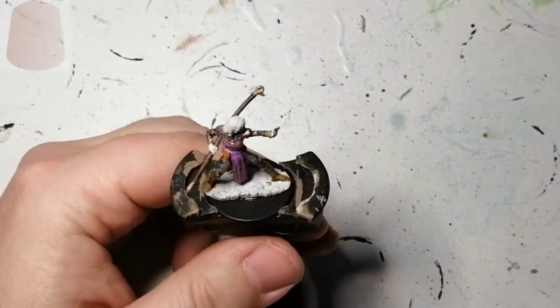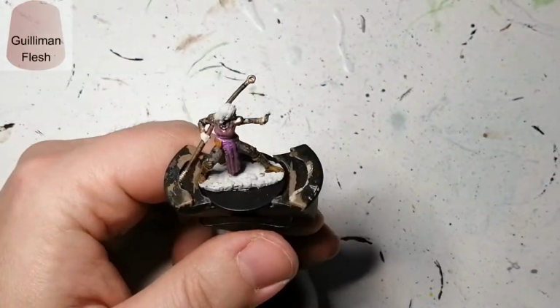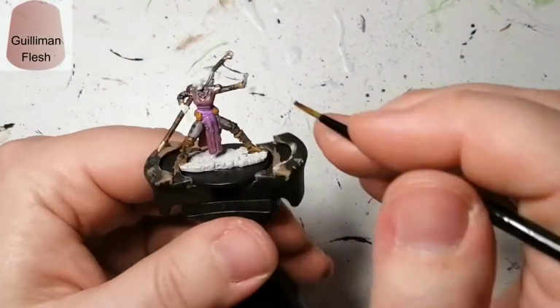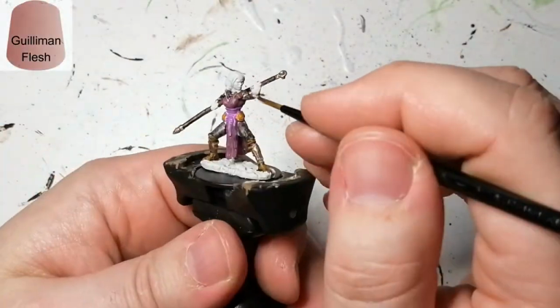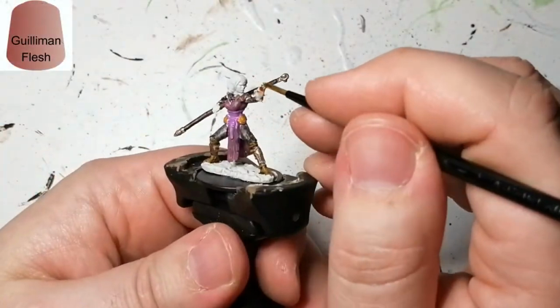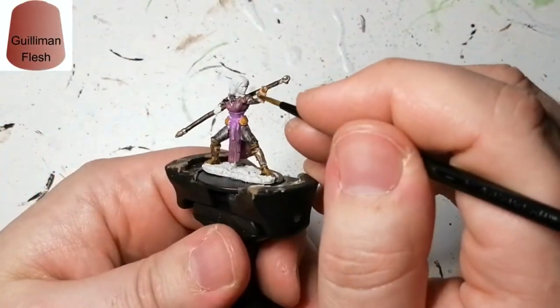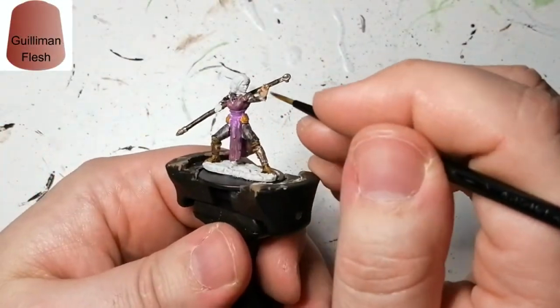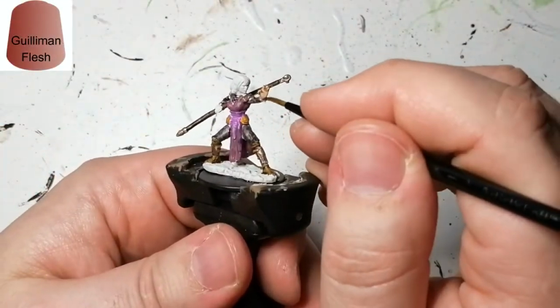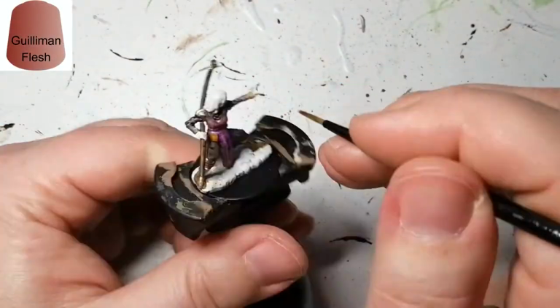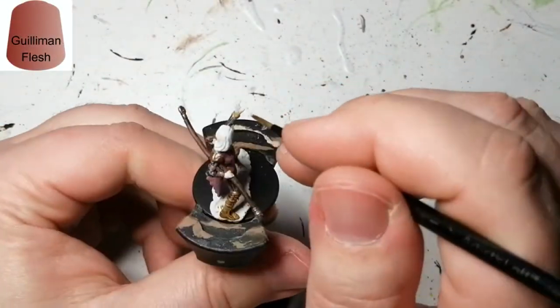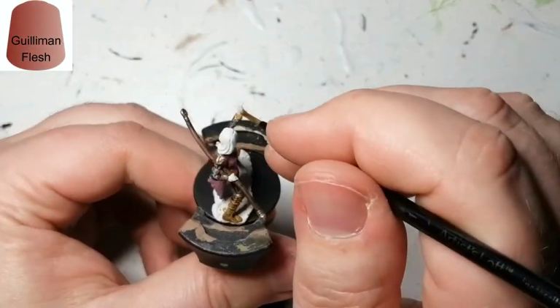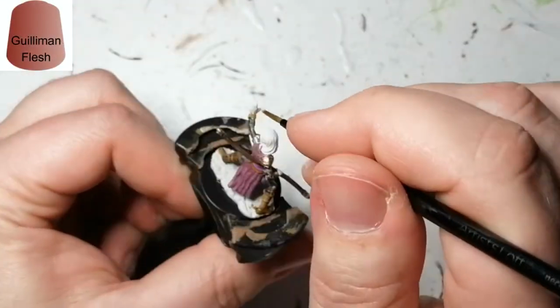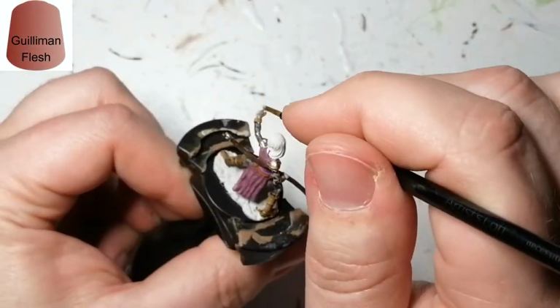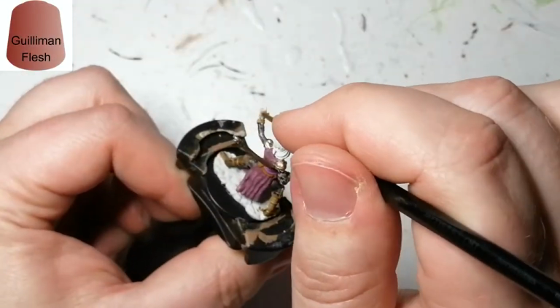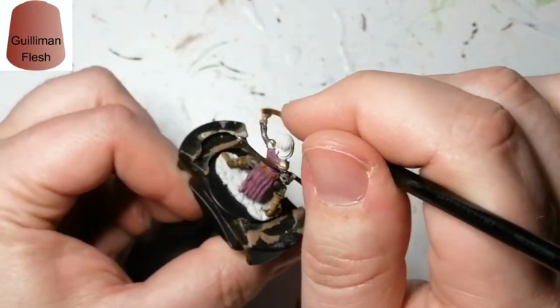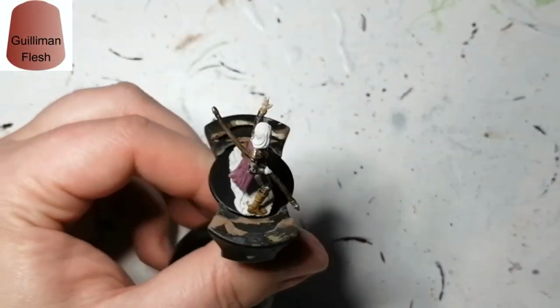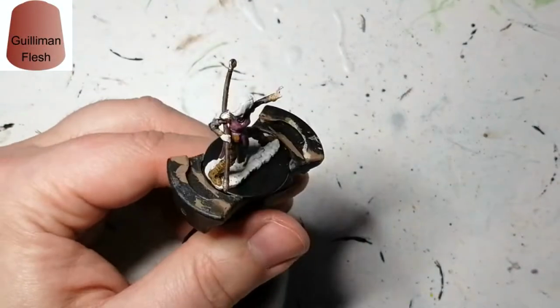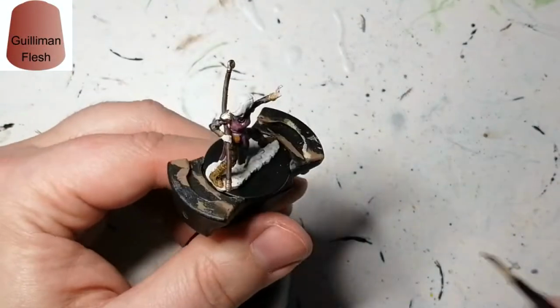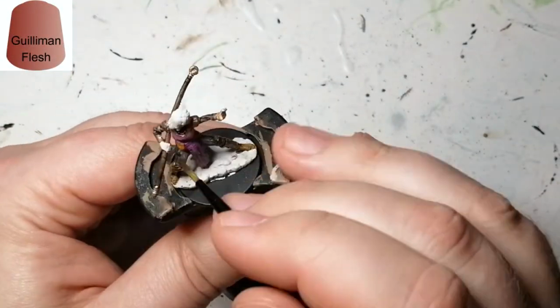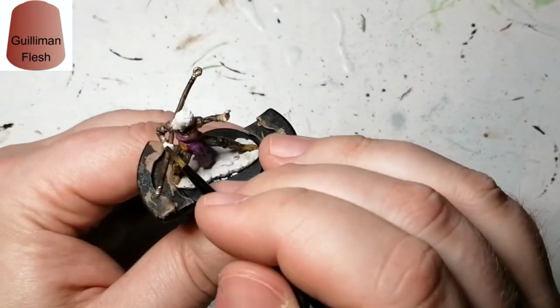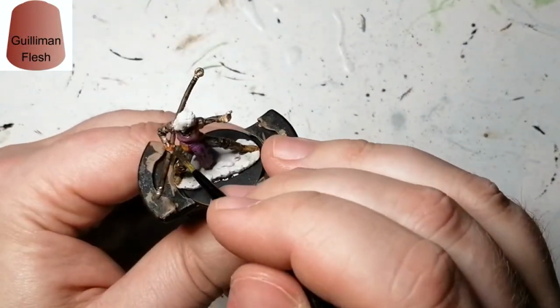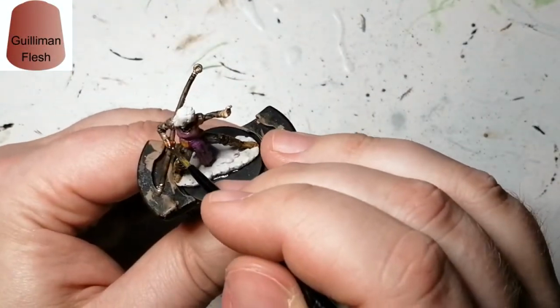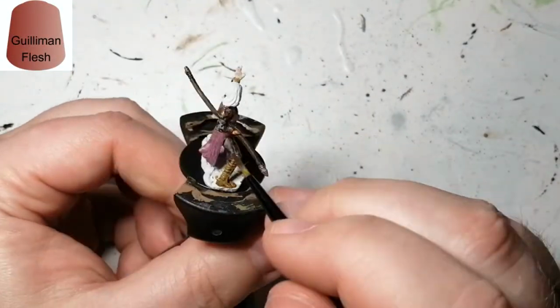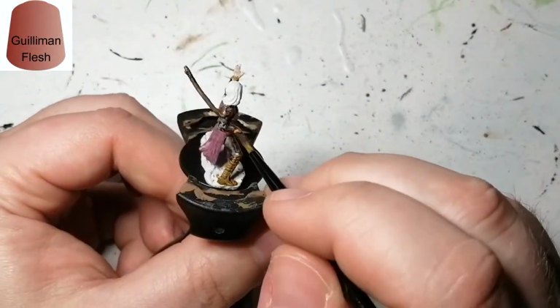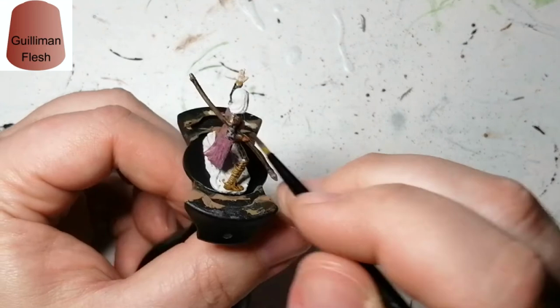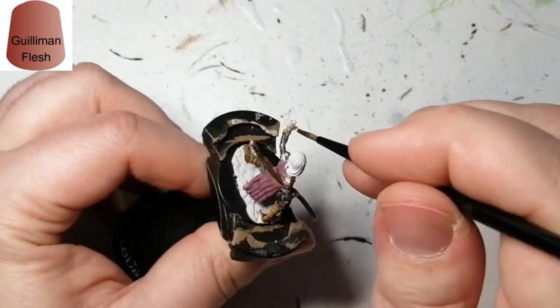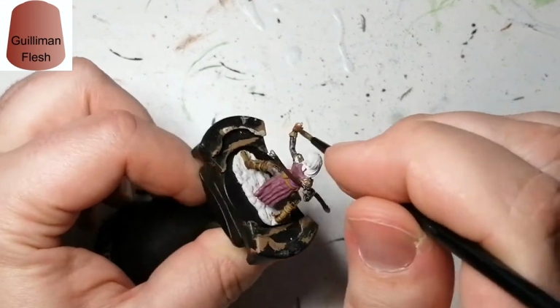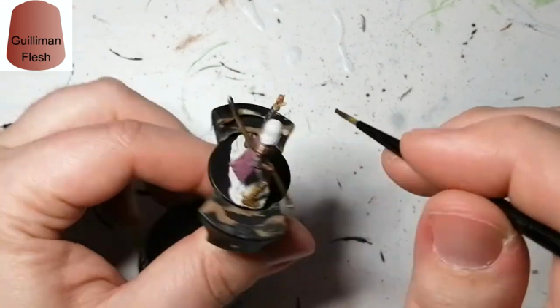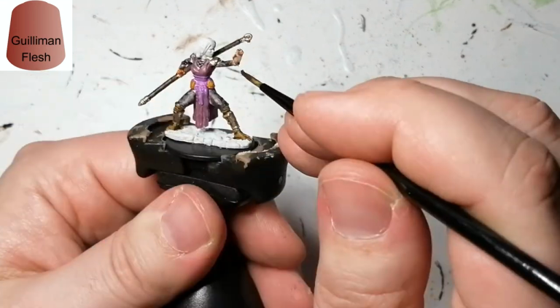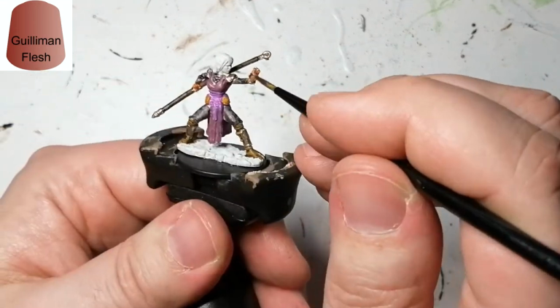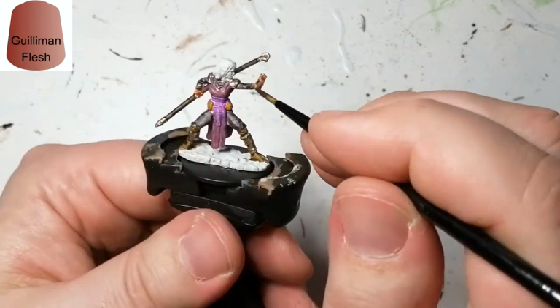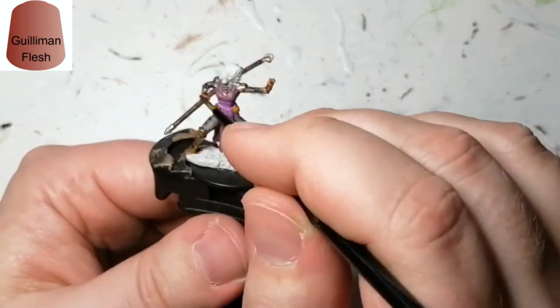The next contrast paint is Guilliman Flesh, and this is going to be for her face and her hands.